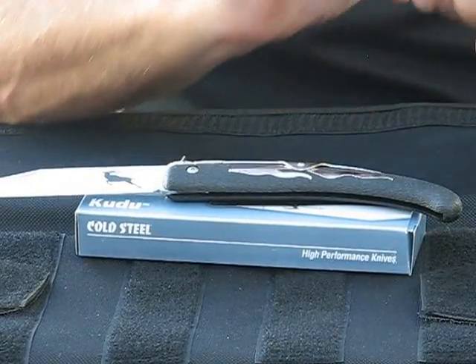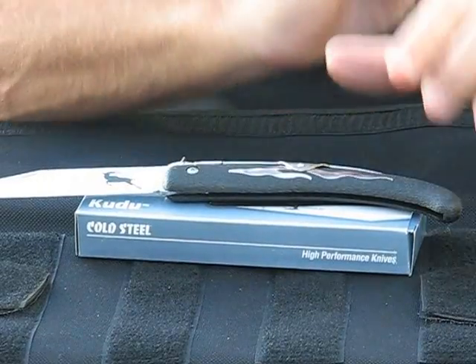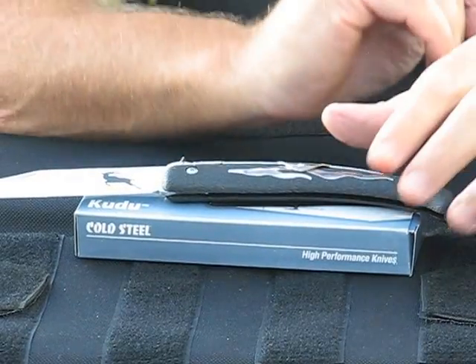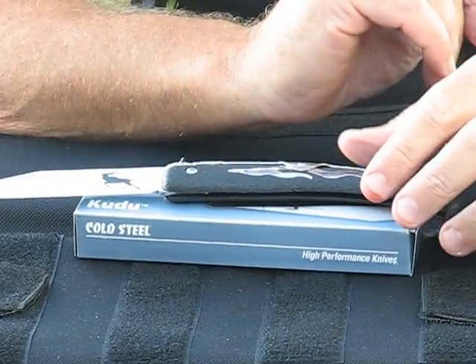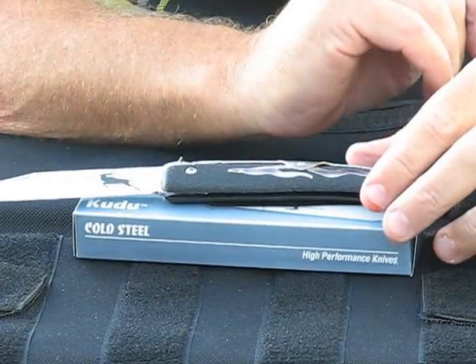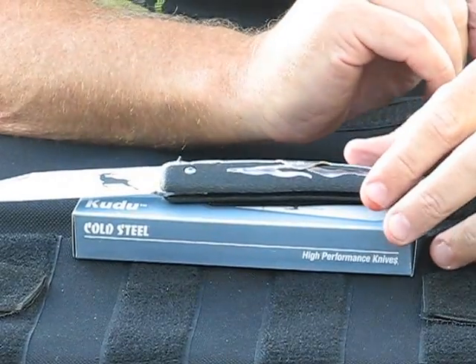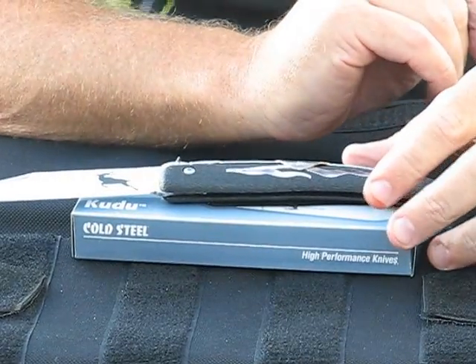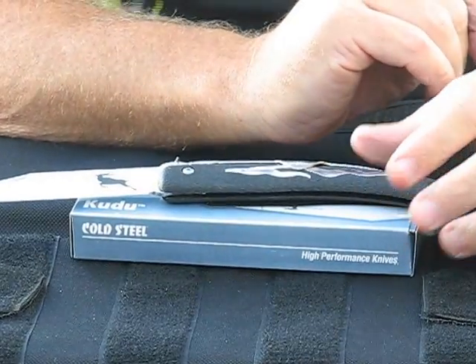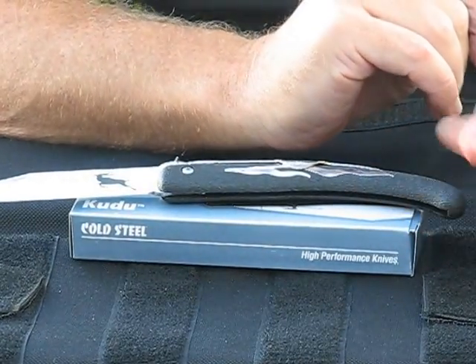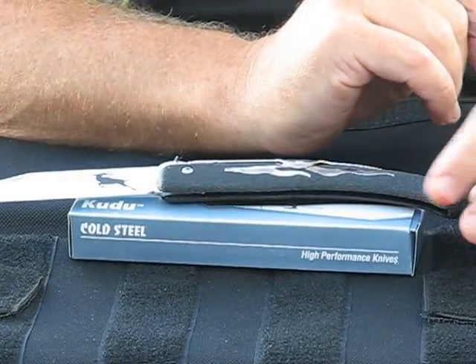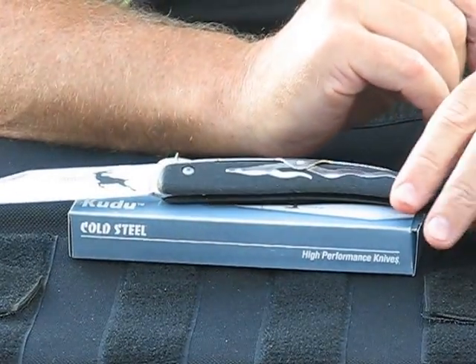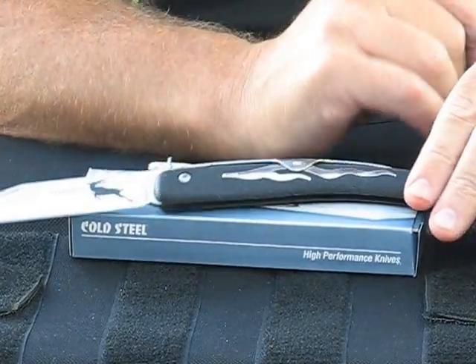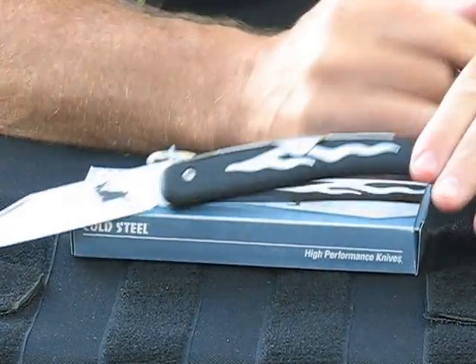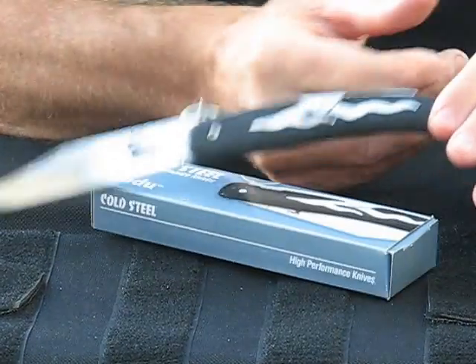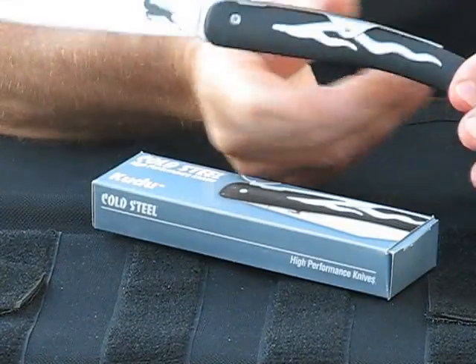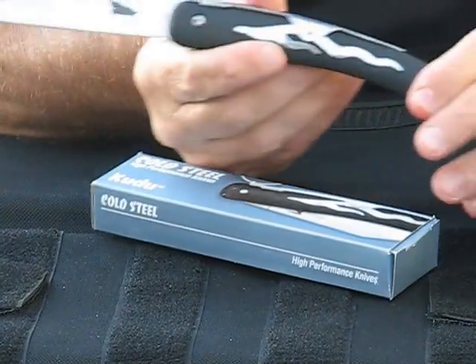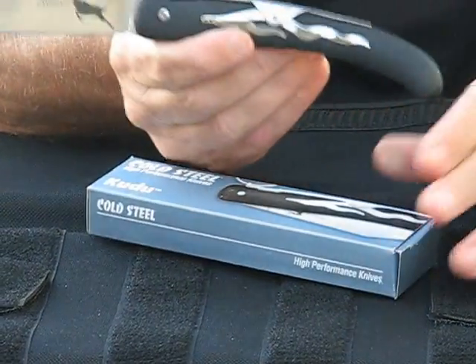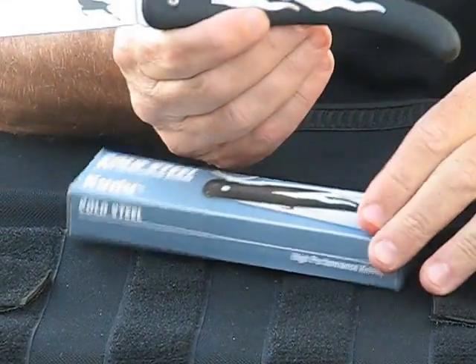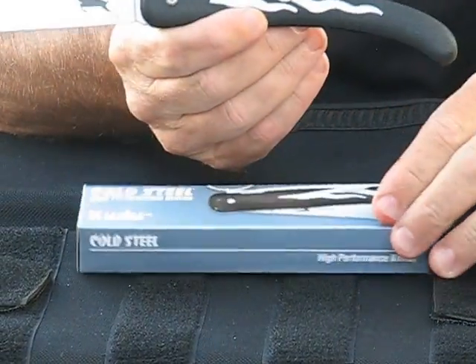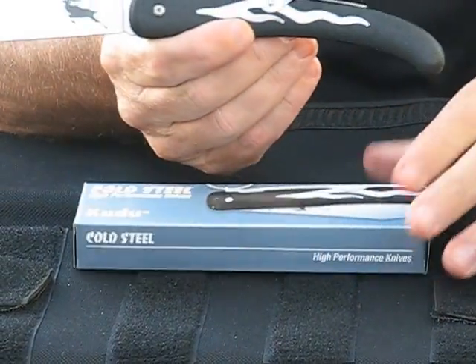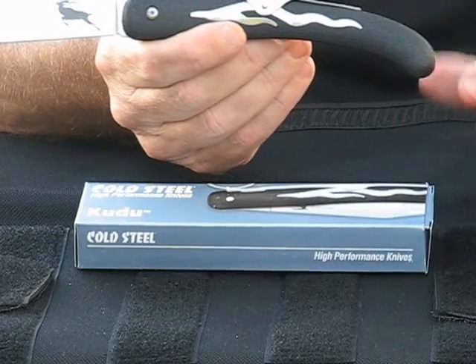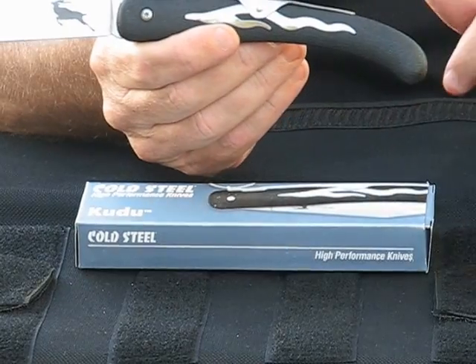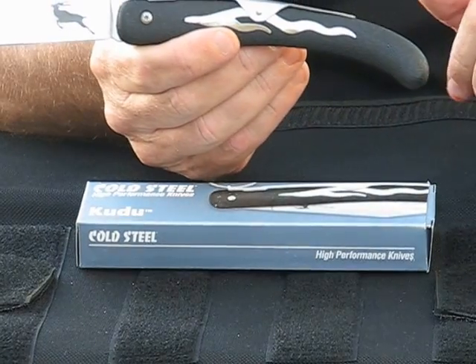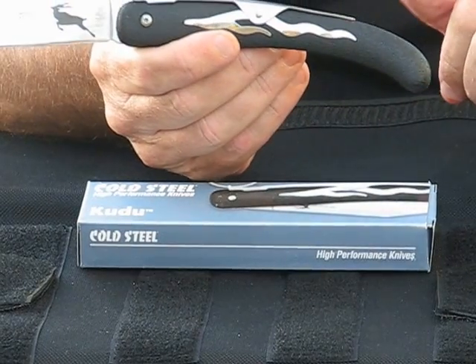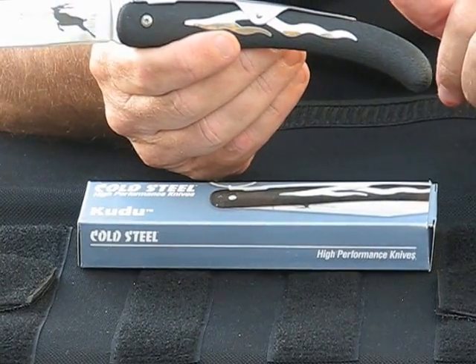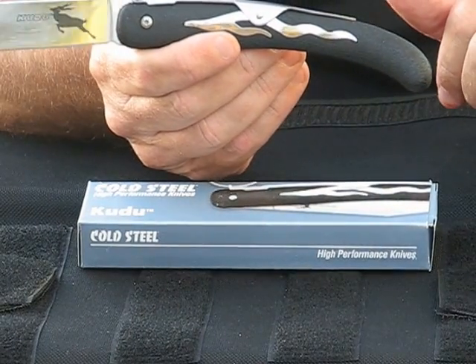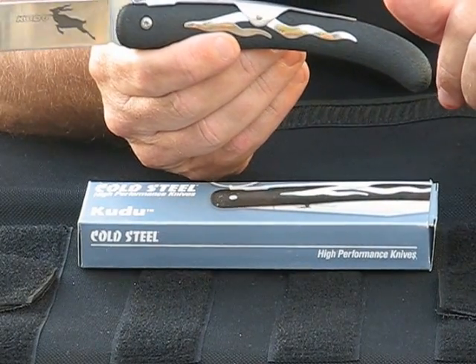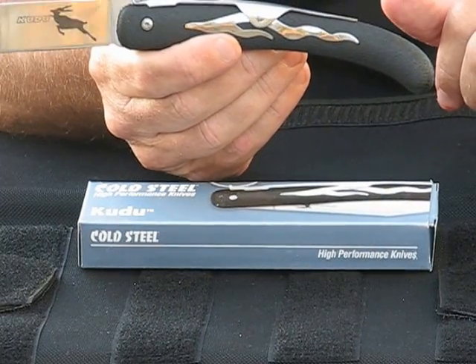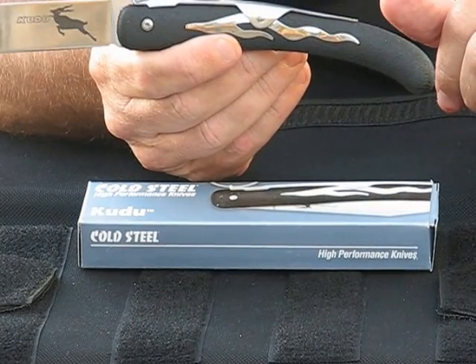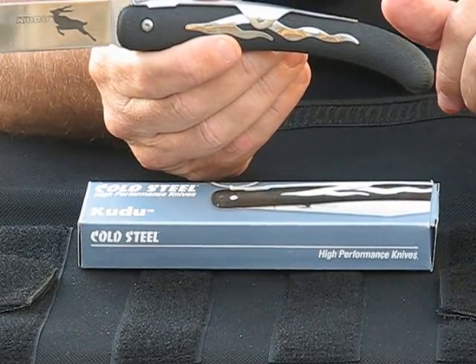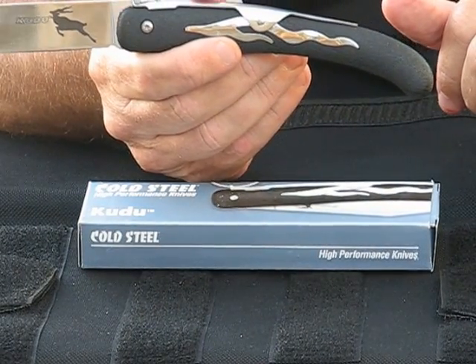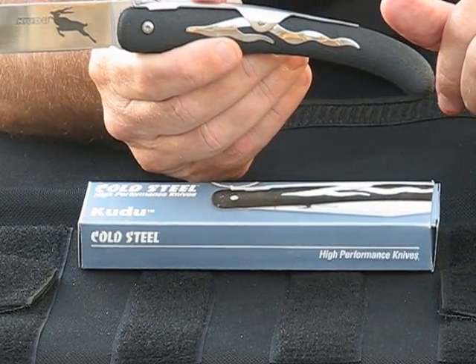Hi guys. Today we're here to review the economically priced Cold Steel Kudu.